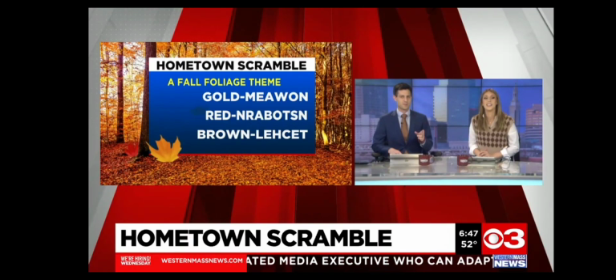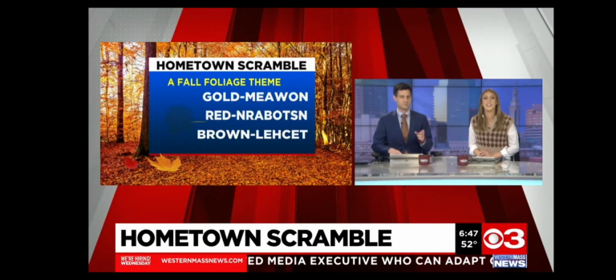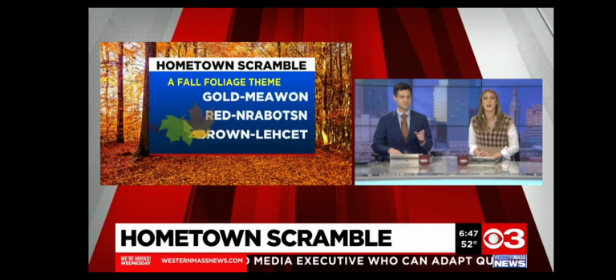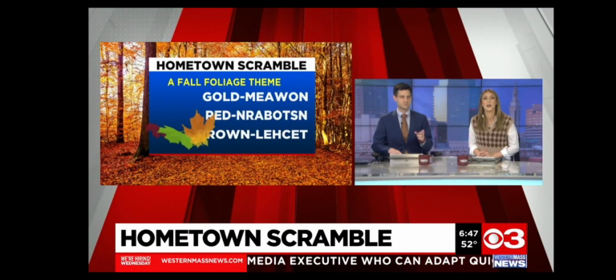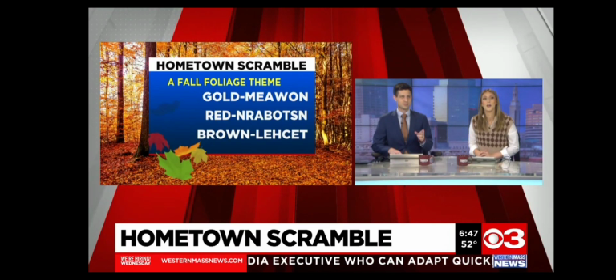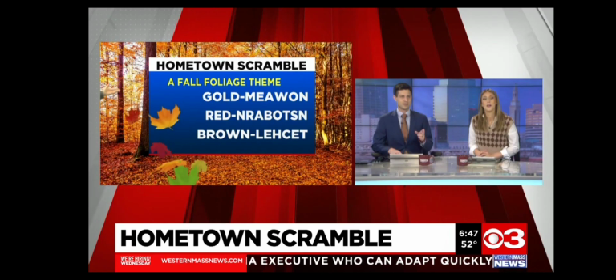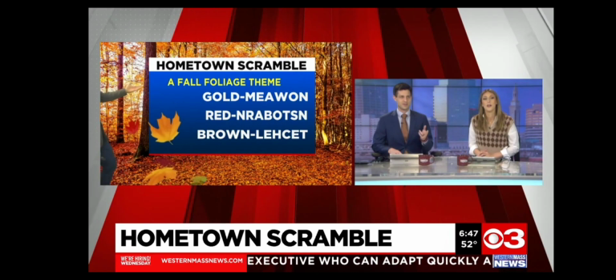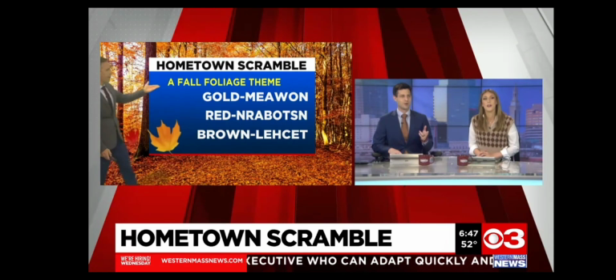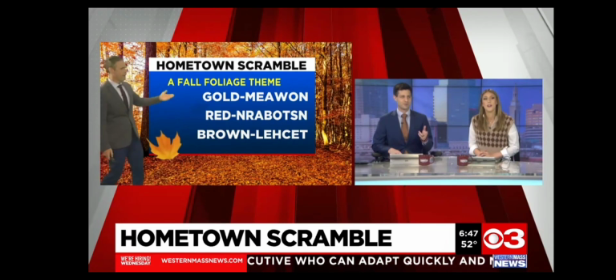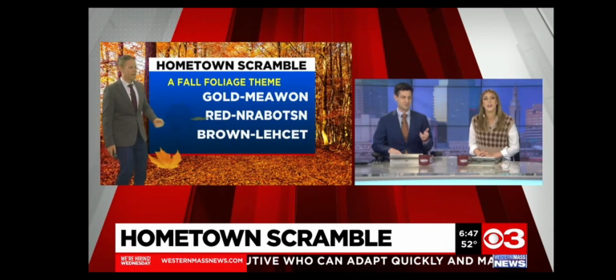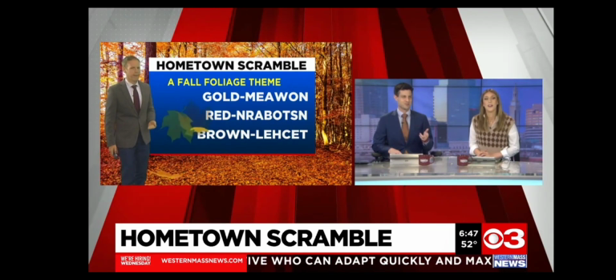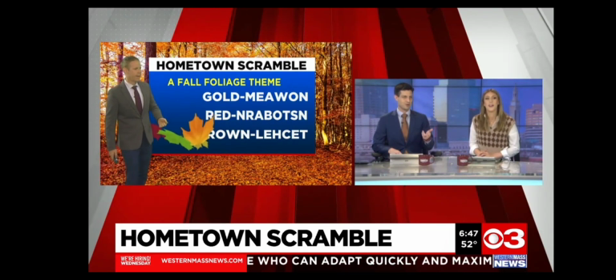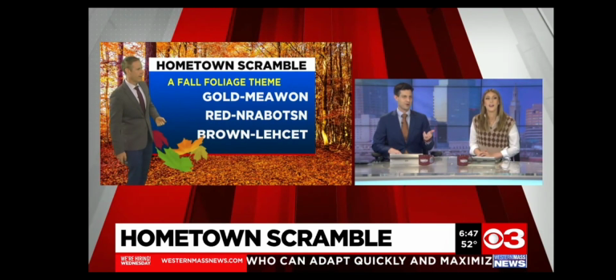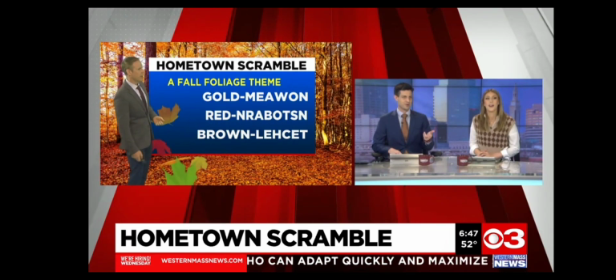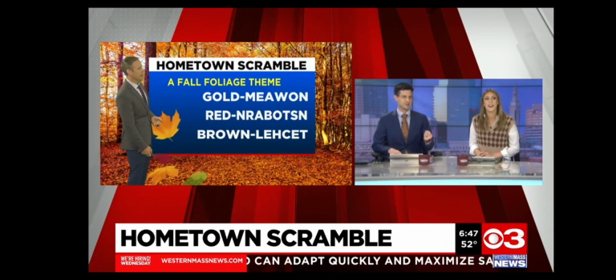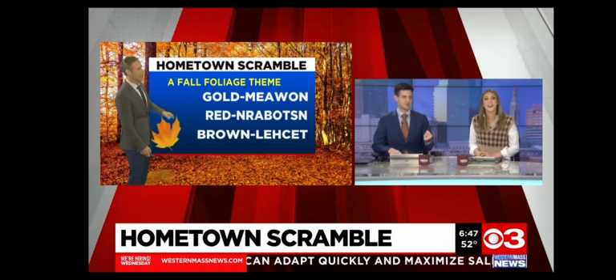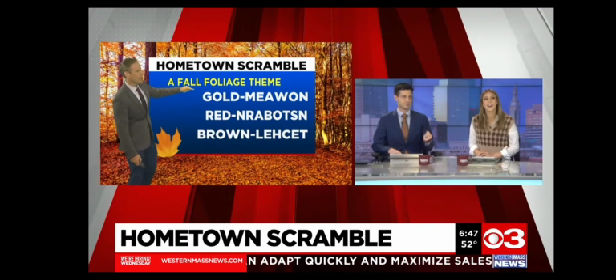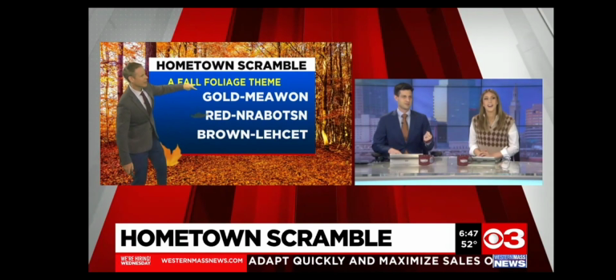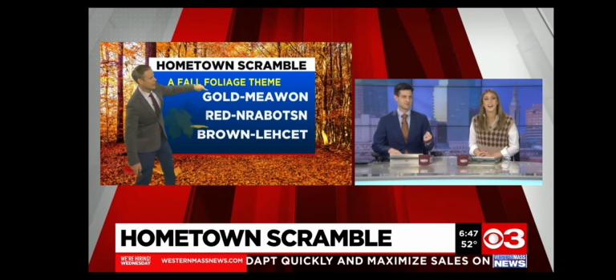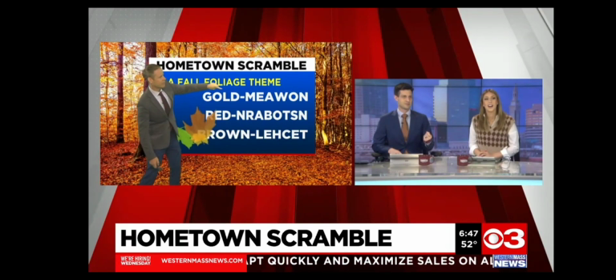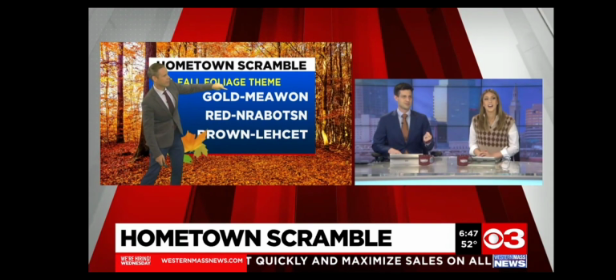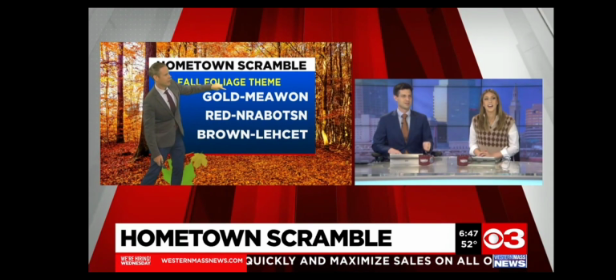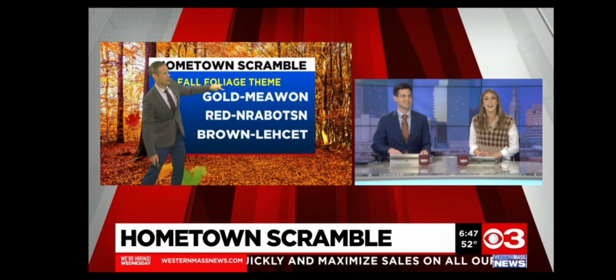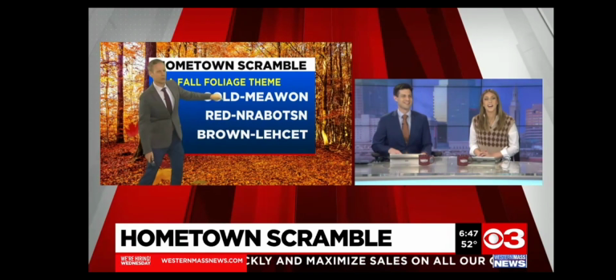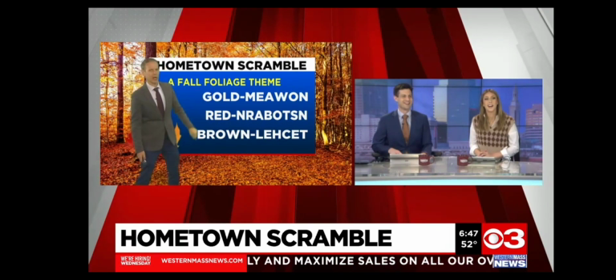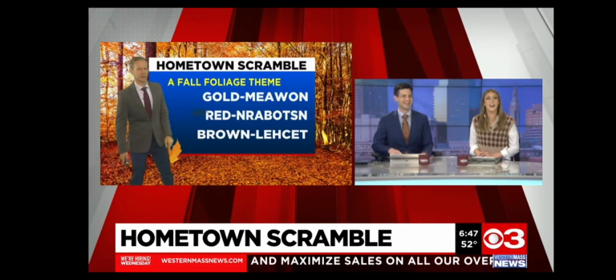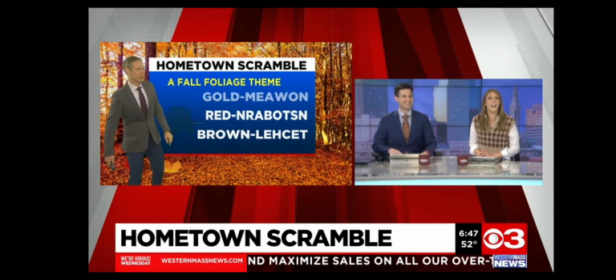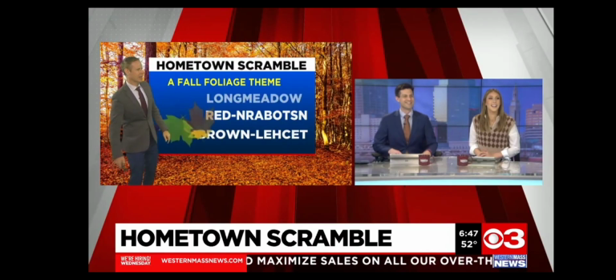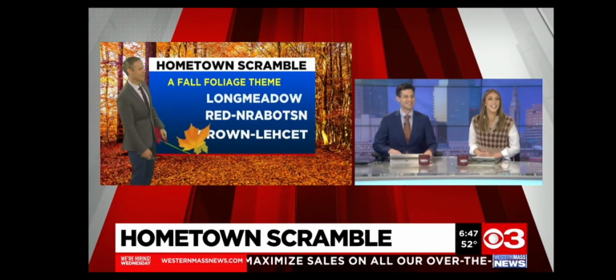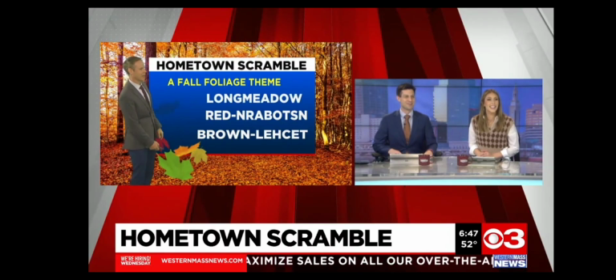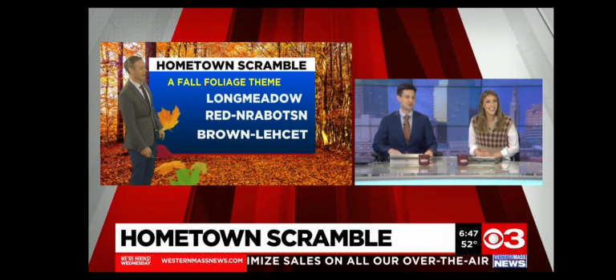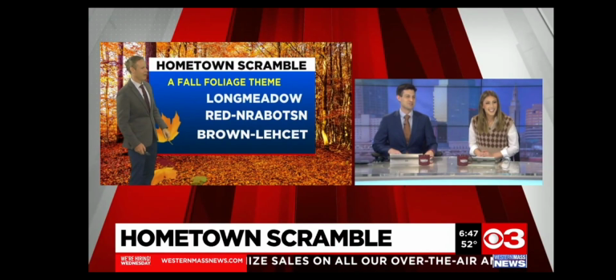Go for it, dude. First one. That one I feel like is pretty — Long Meadow, right? Yeah, you know what, I don't think I did a very good job scrambling it up. I think you did a great job.